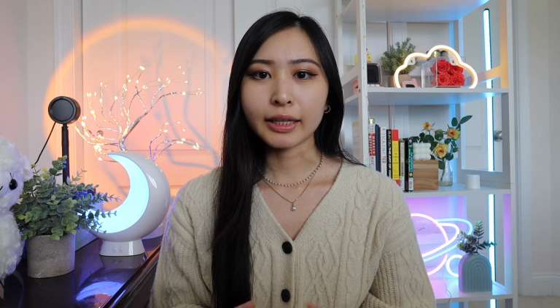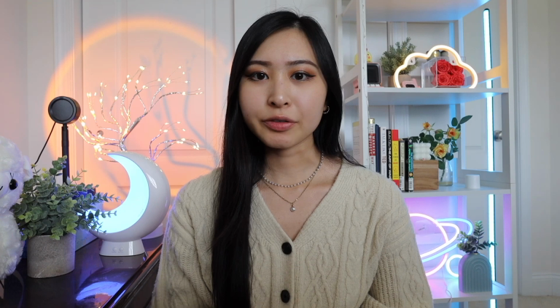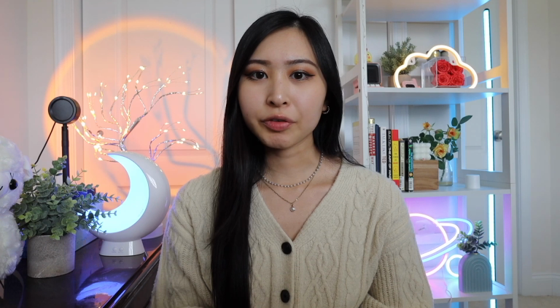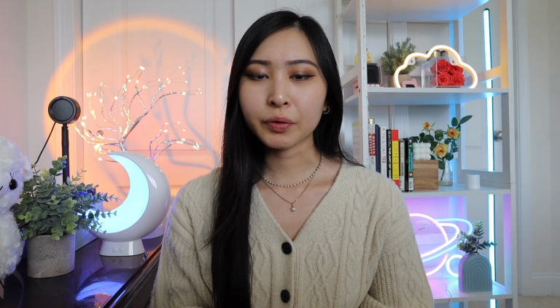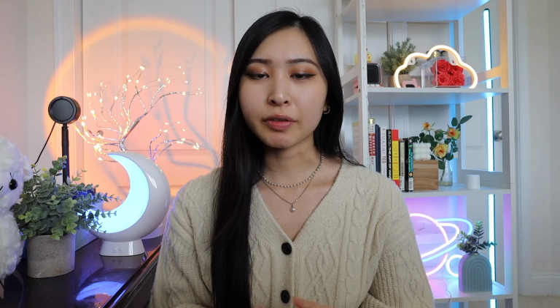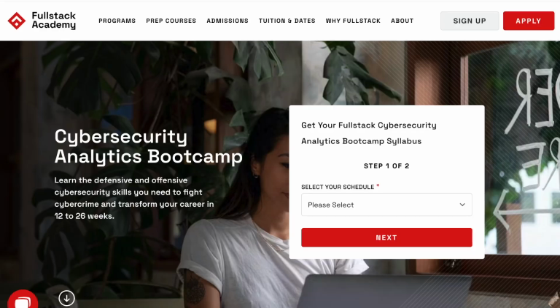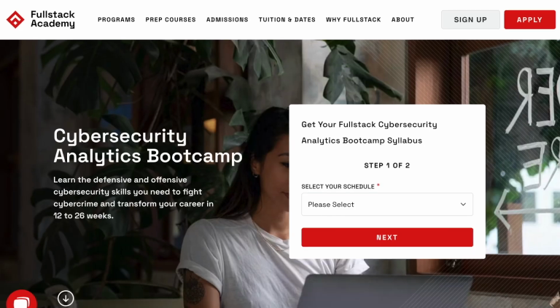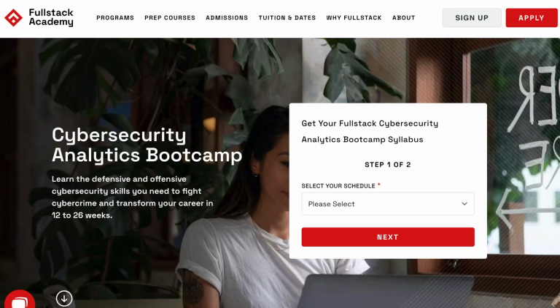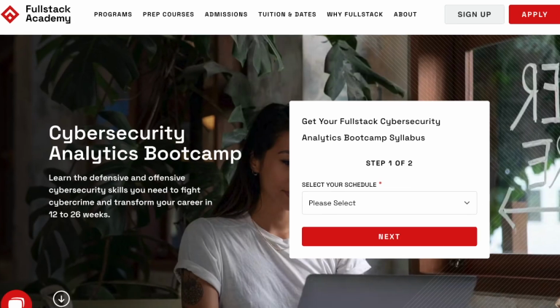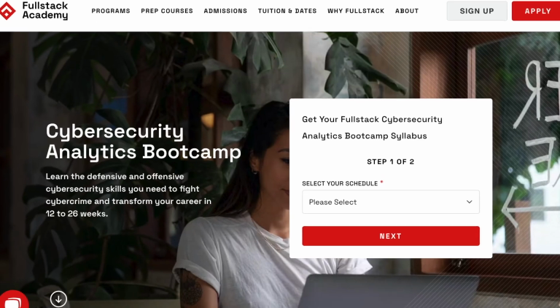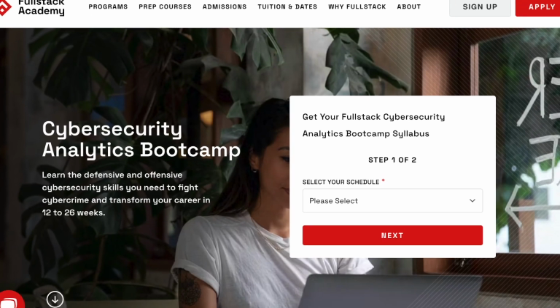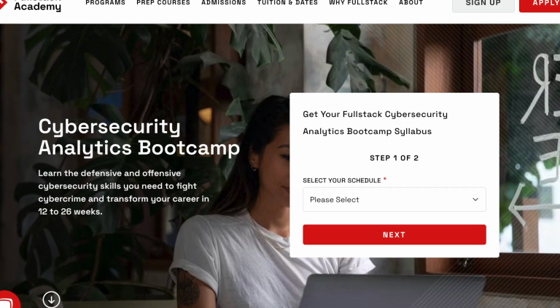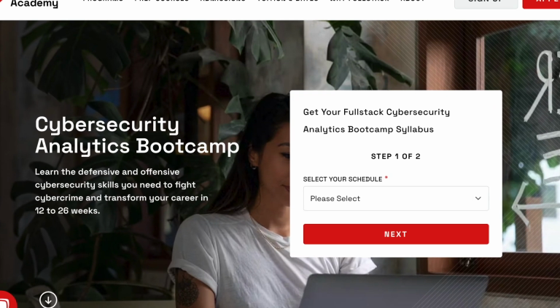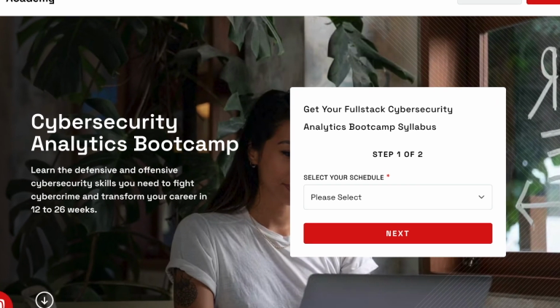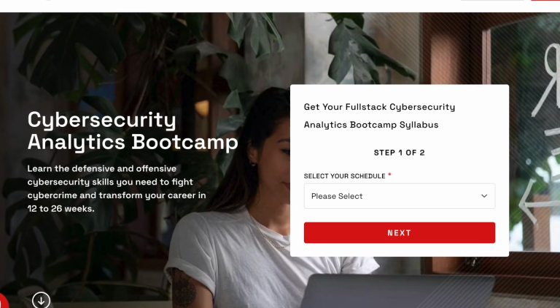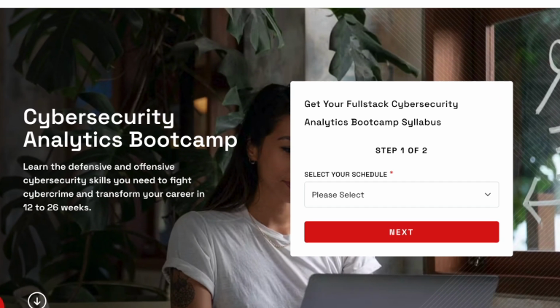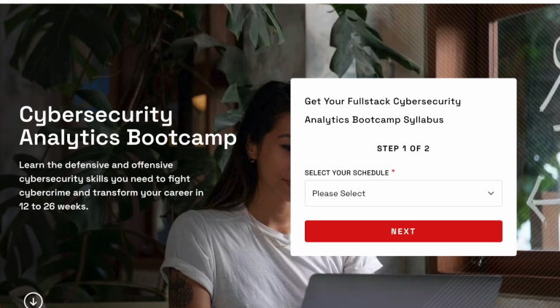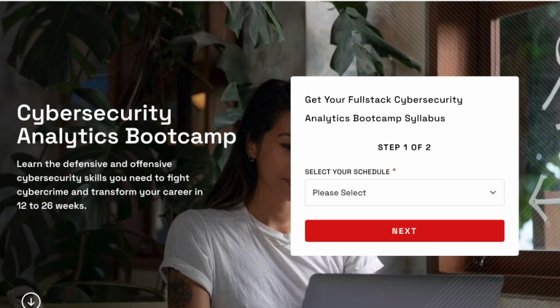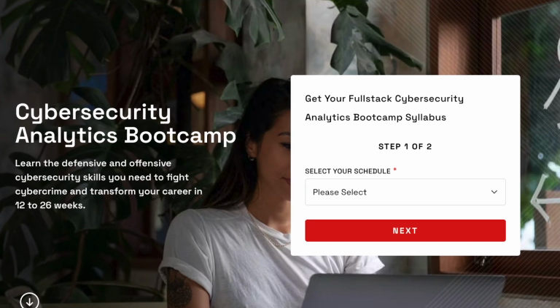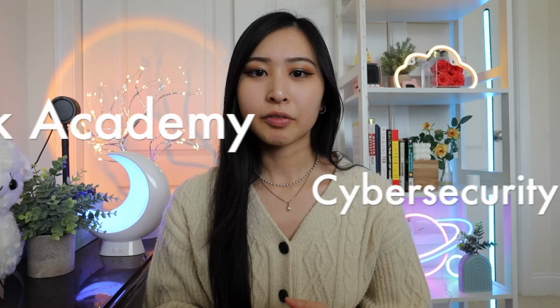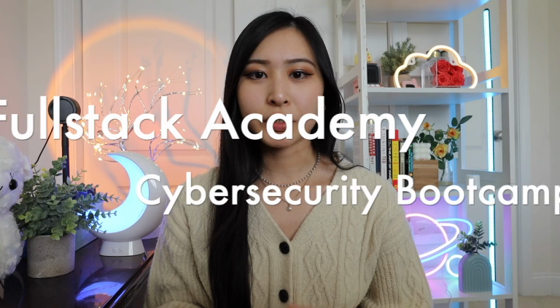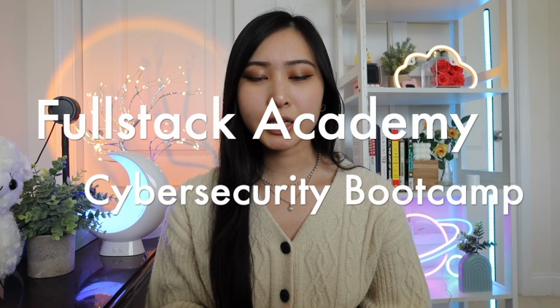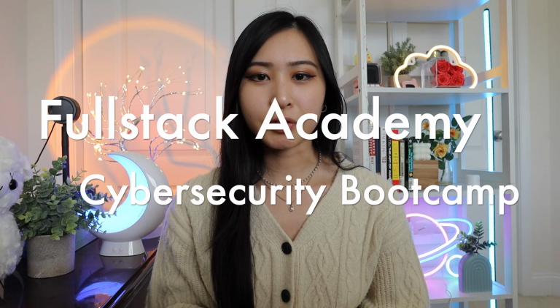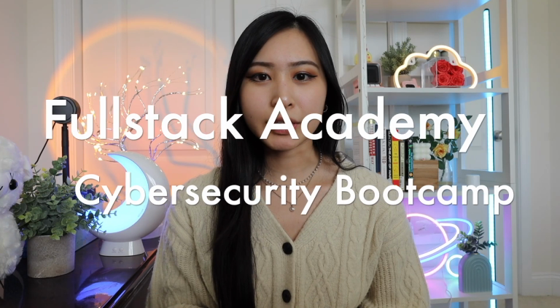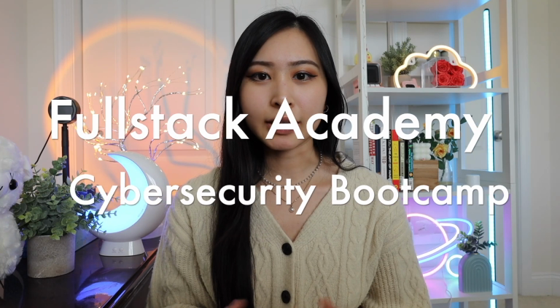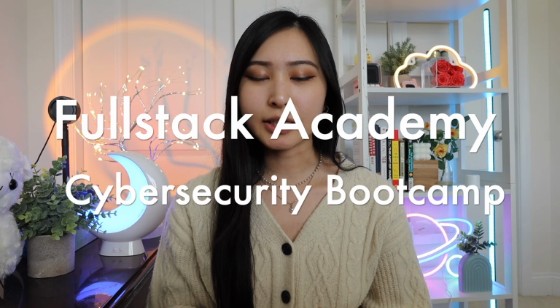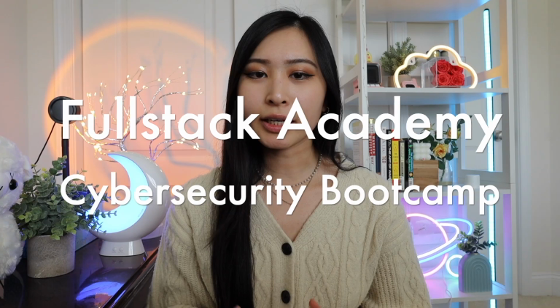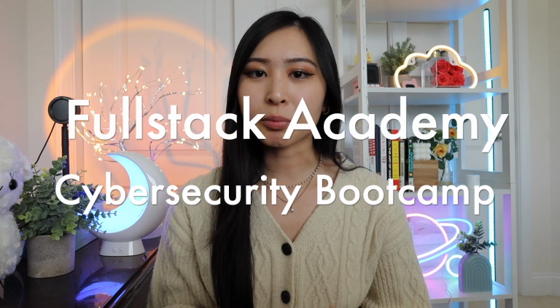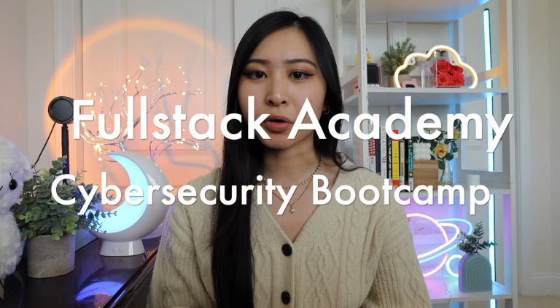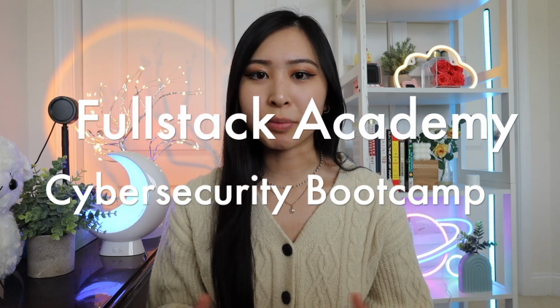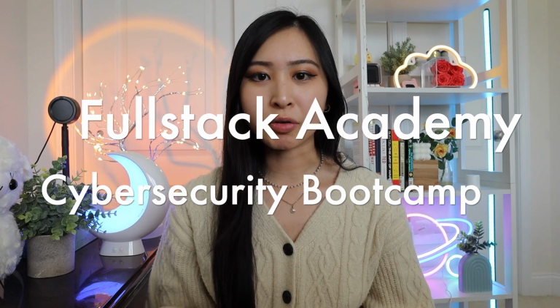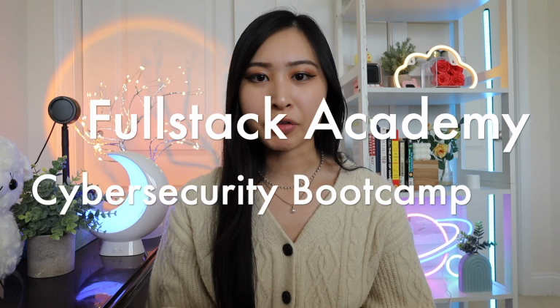Let's review the Fullstack Academy Cybersecurity Bootcamp. First, let's look at the program overview.